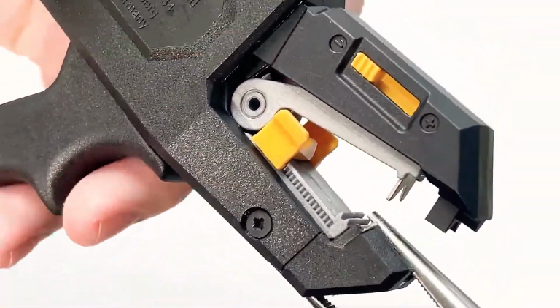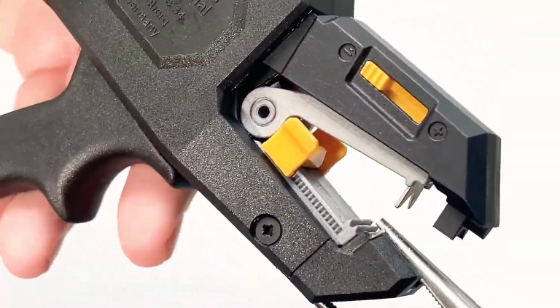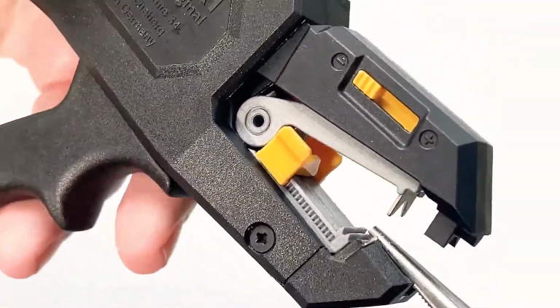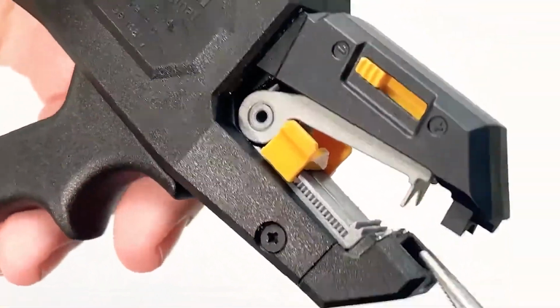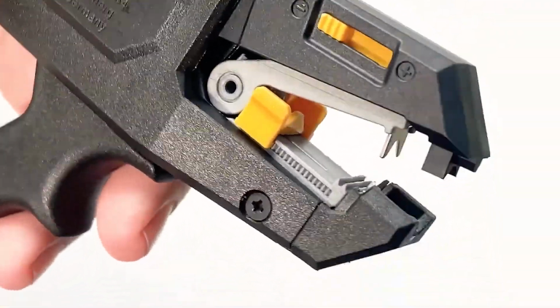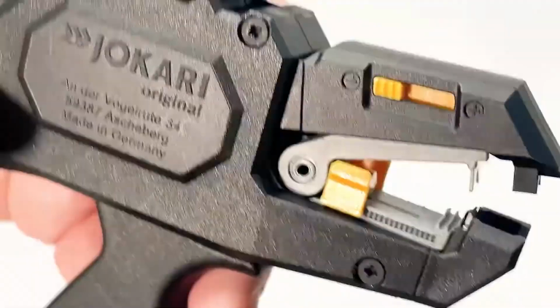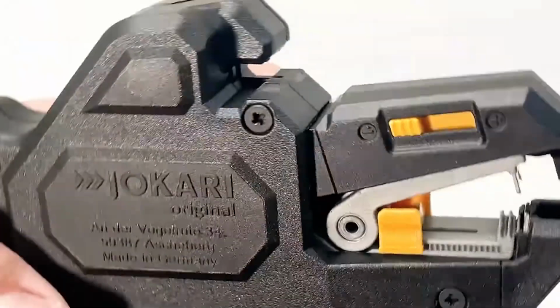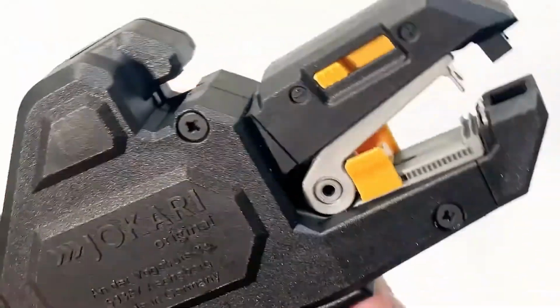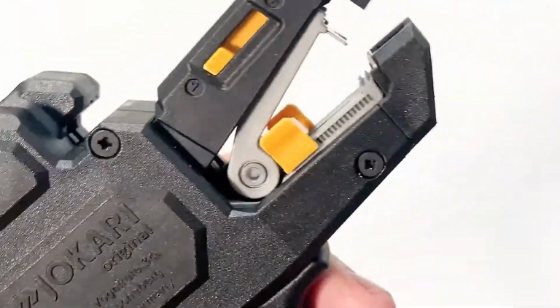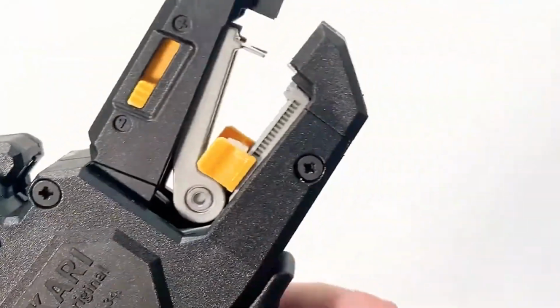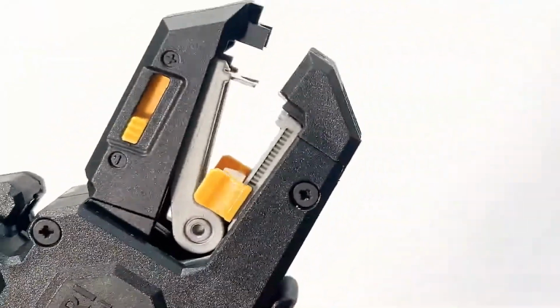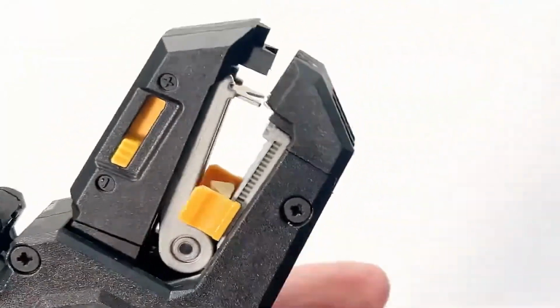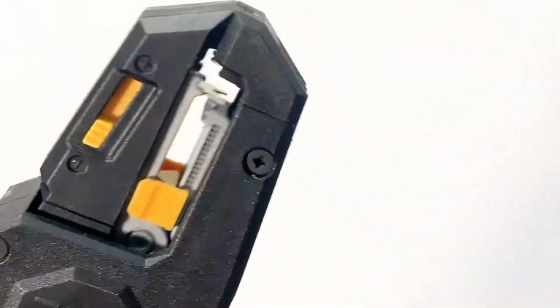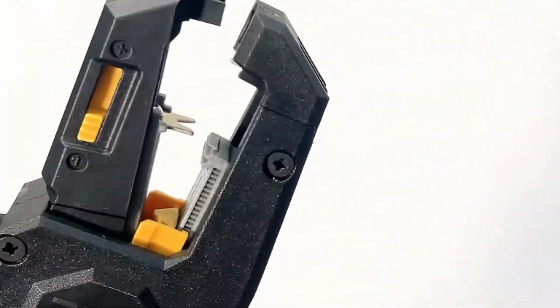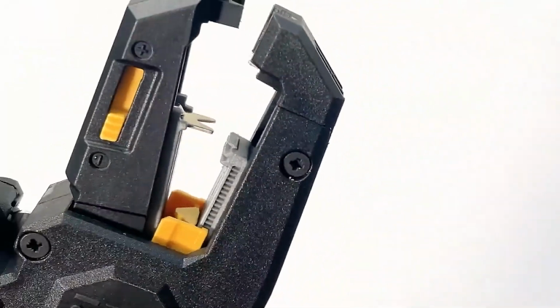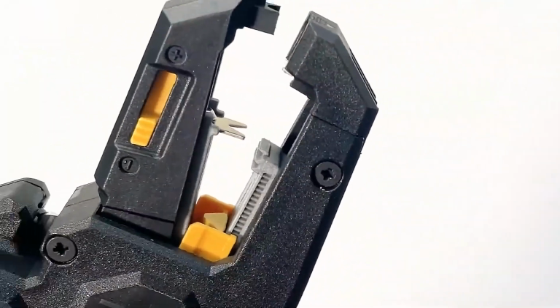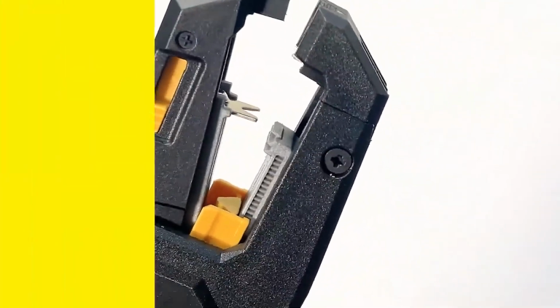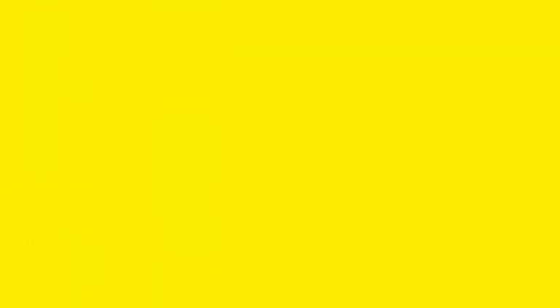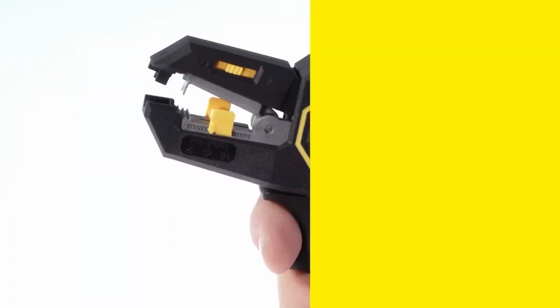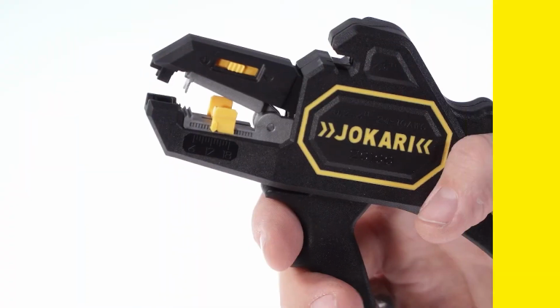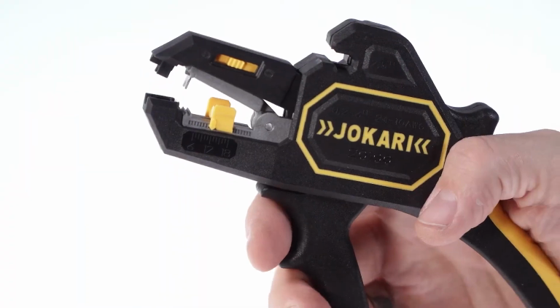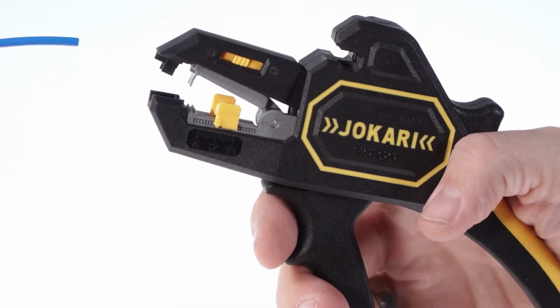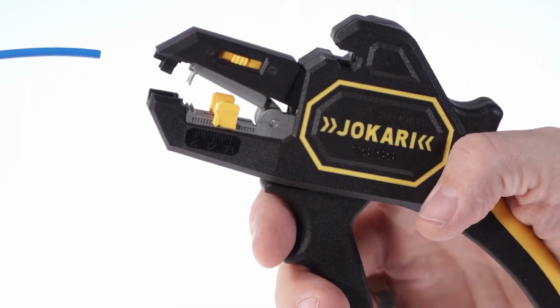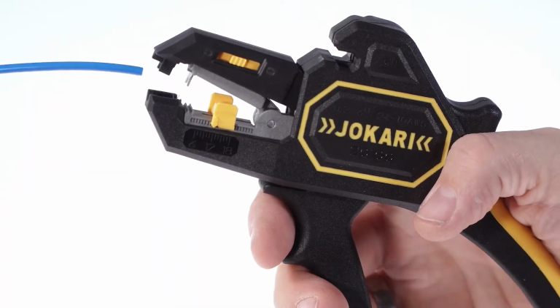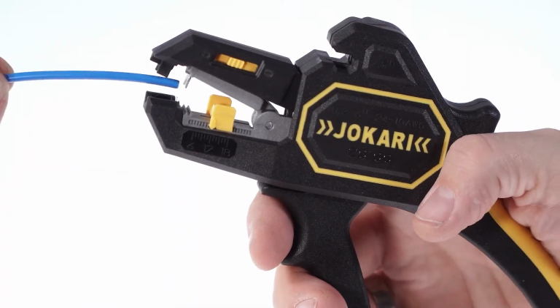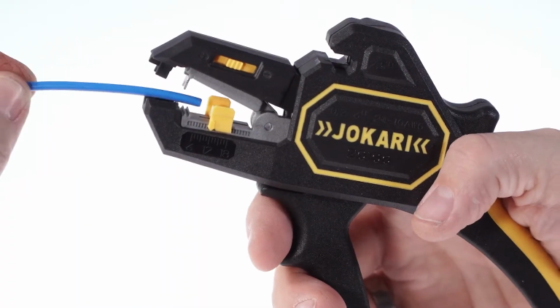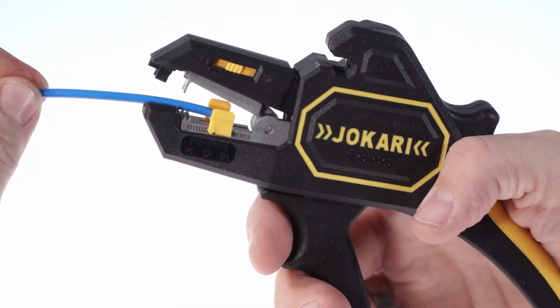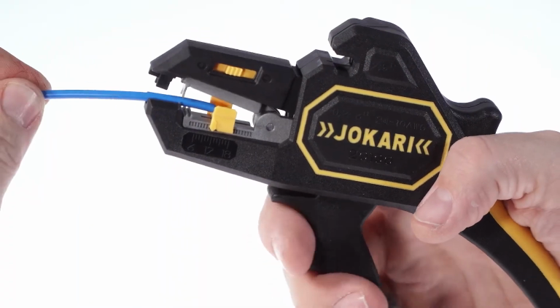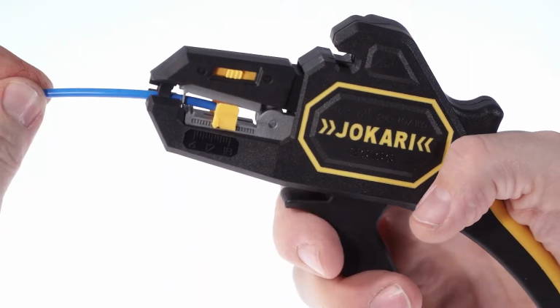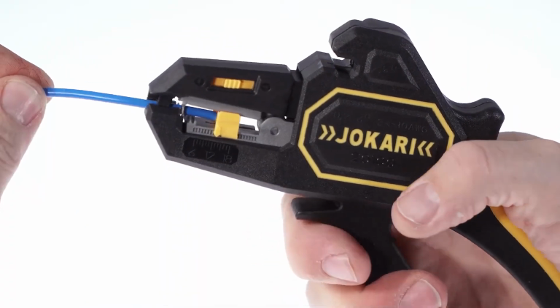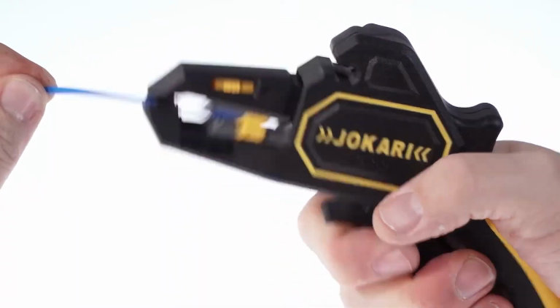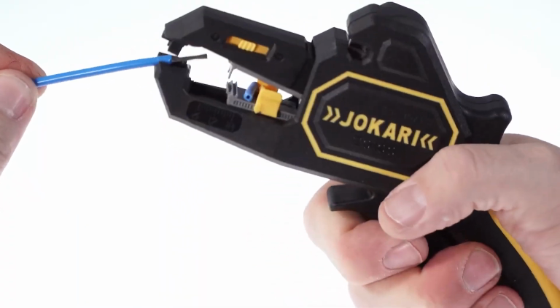The ergonomic plier handle design with a soft, non-slip grip ensures comfort and control. It is TÜV-GS approved, ensuring safety and reliability.